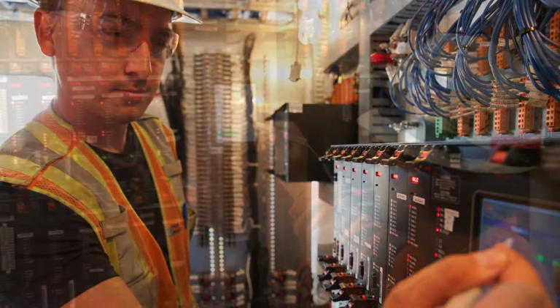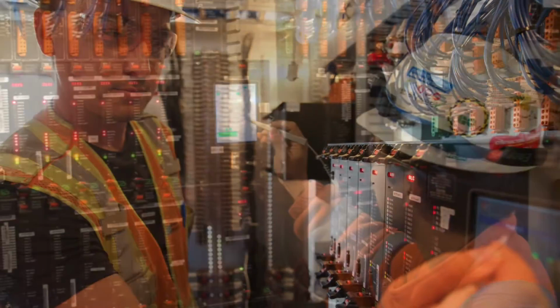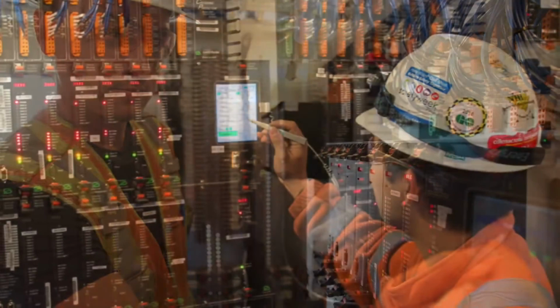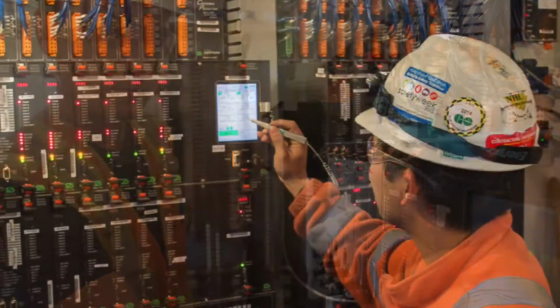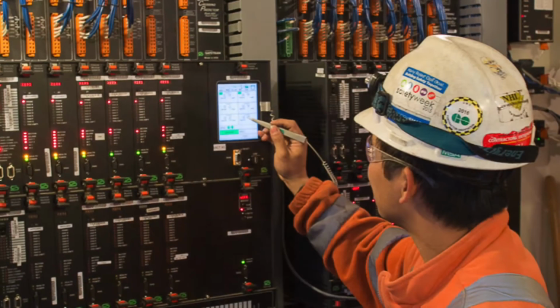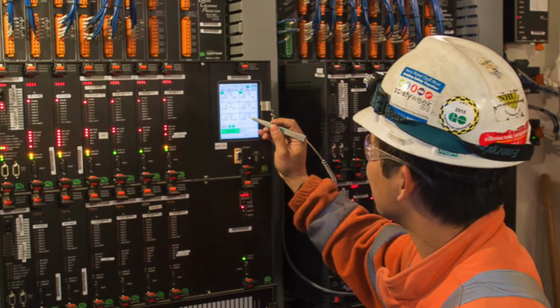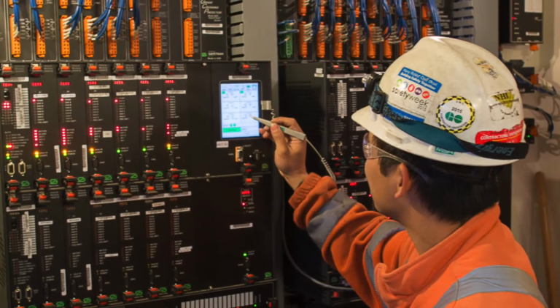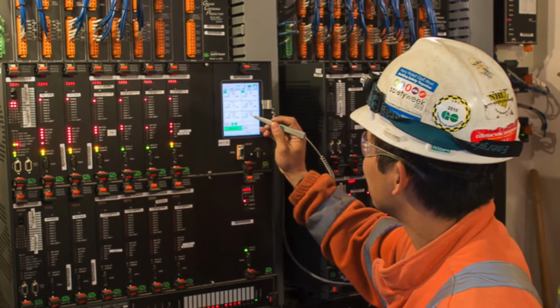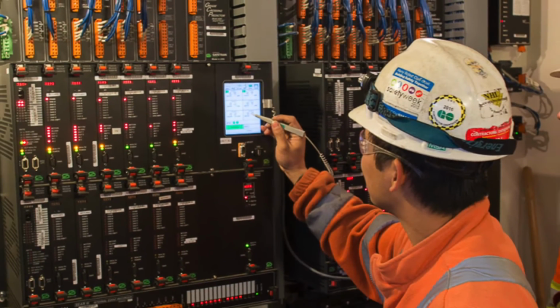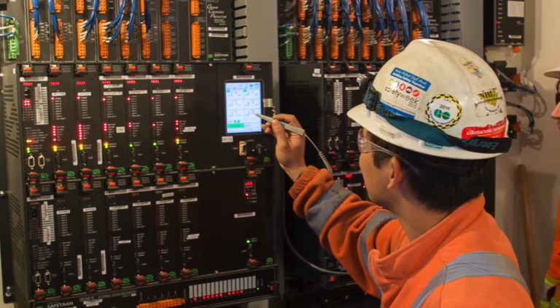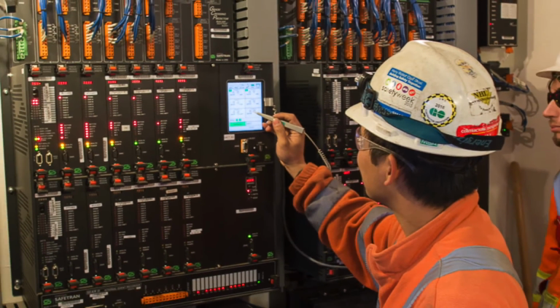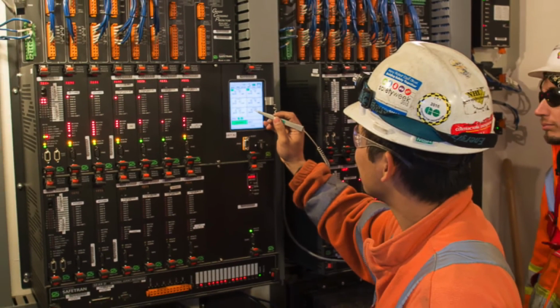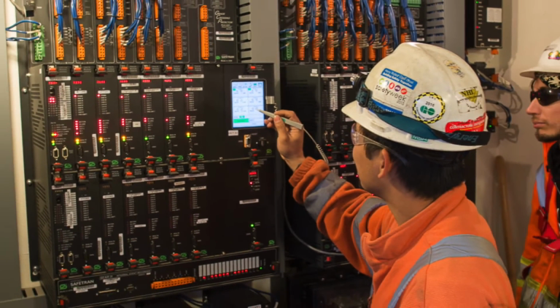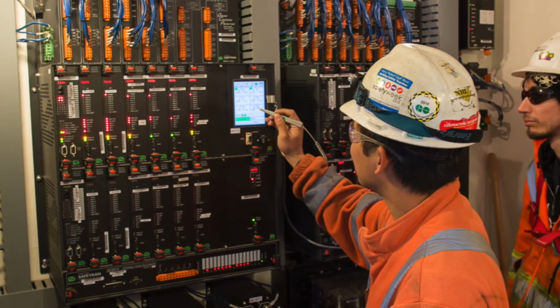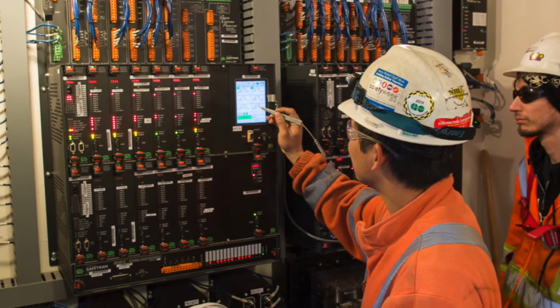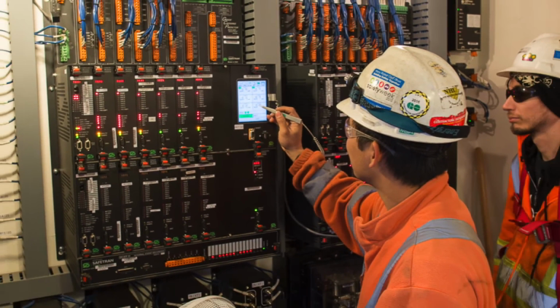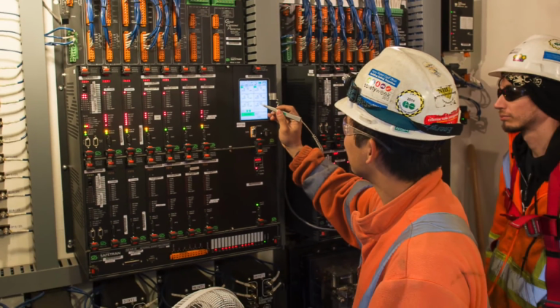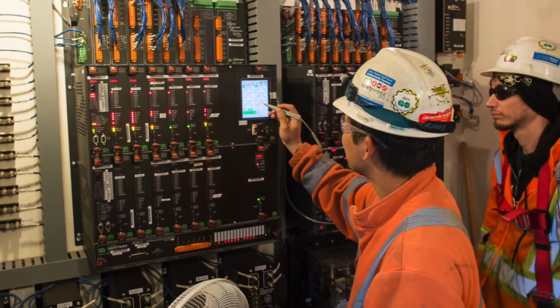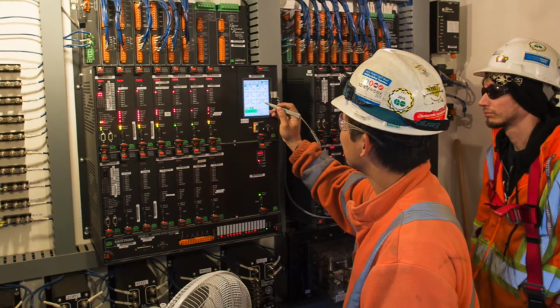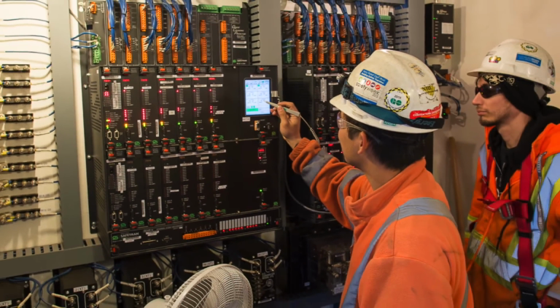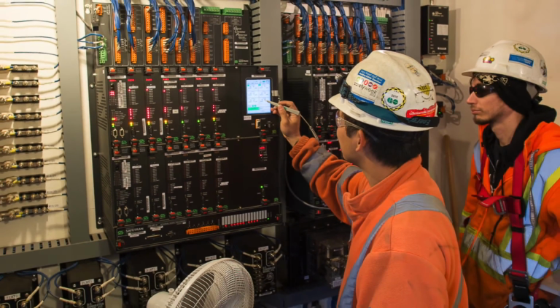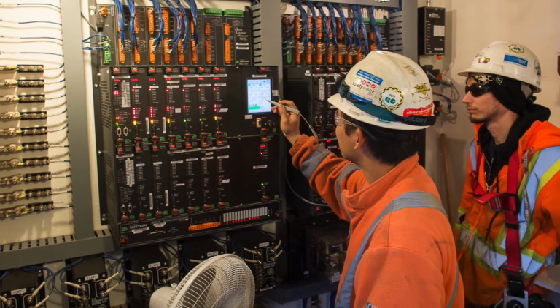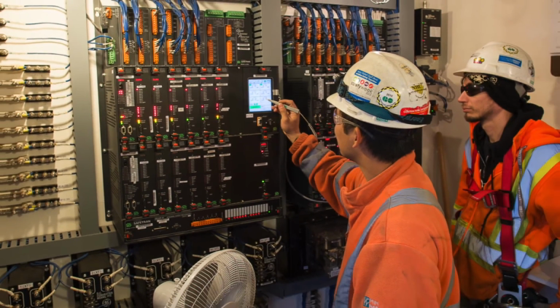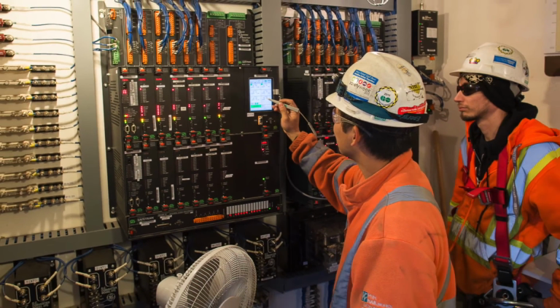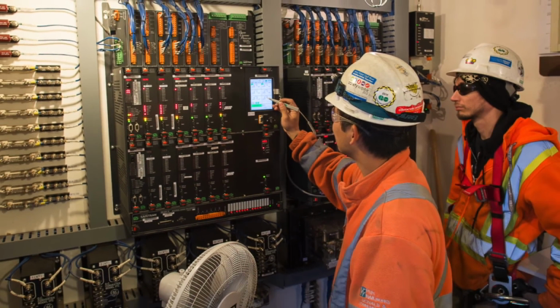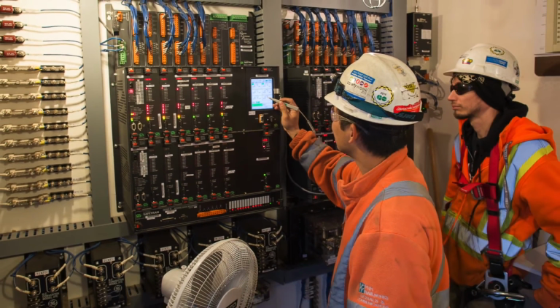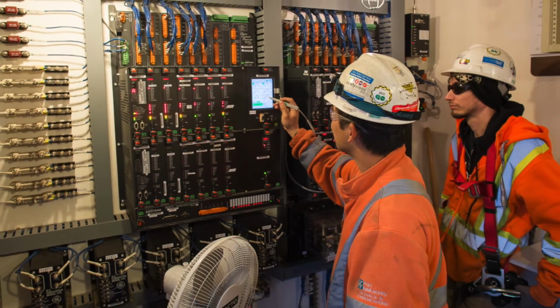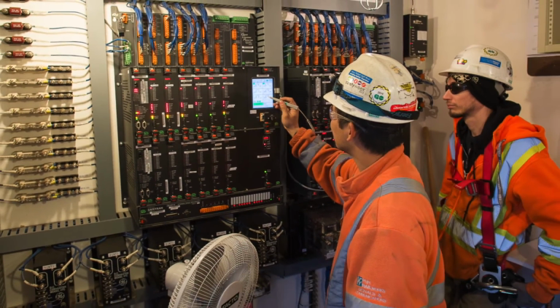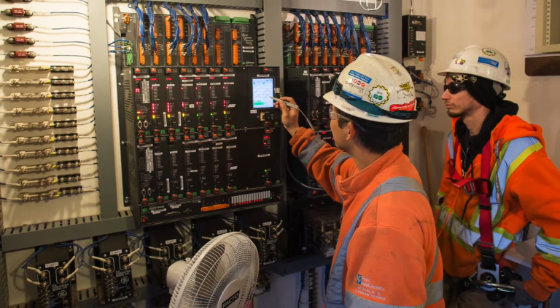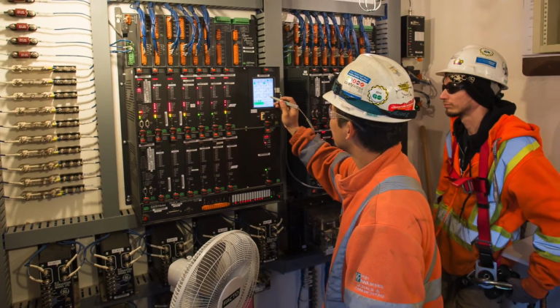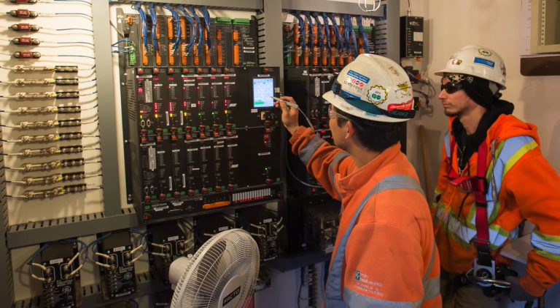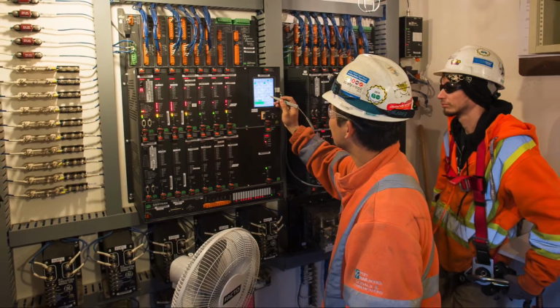Ballast integrity sensors and high-water detection locations are also maintained. All vital logic relays, software and associated cable are tested according to Transport Canada regulations.